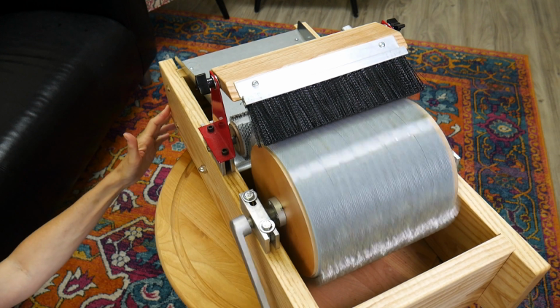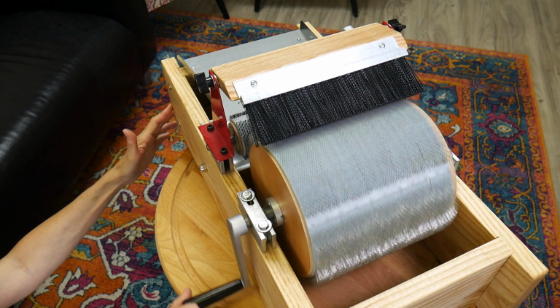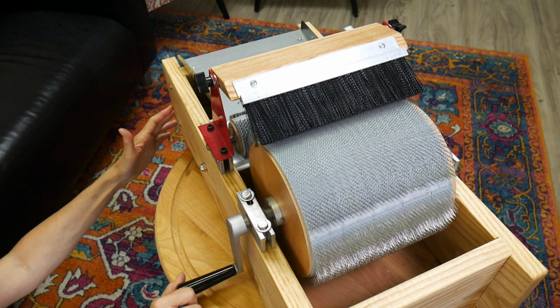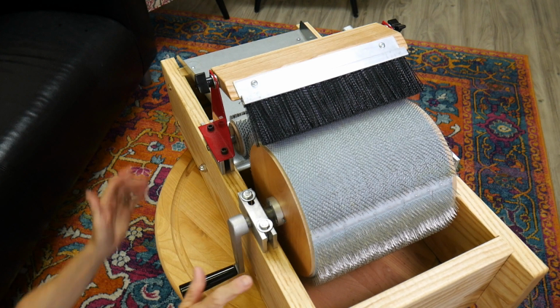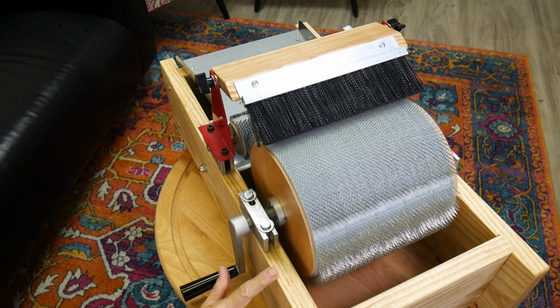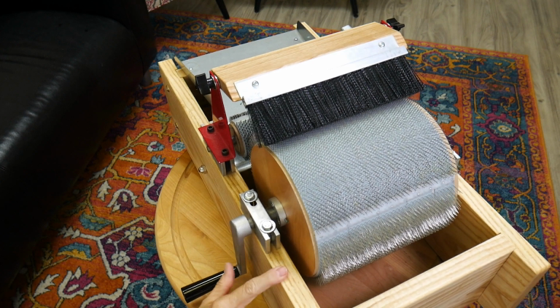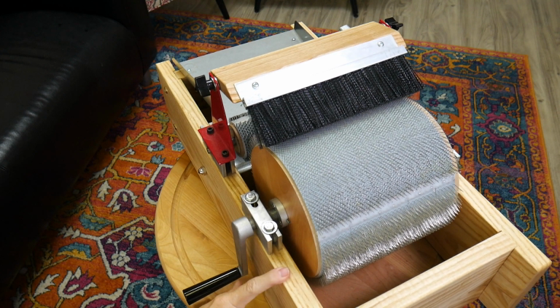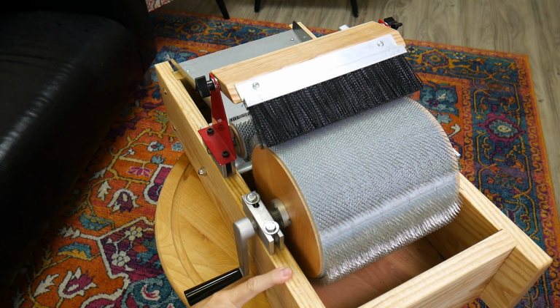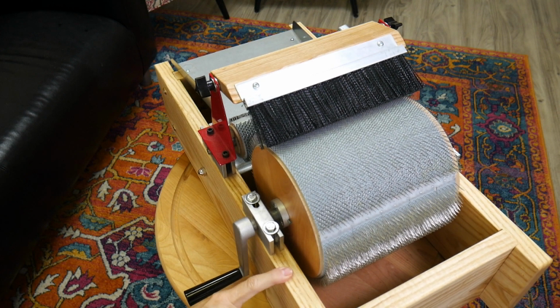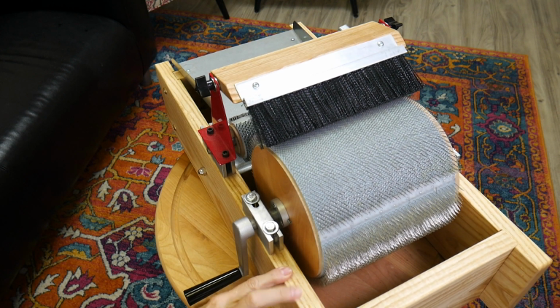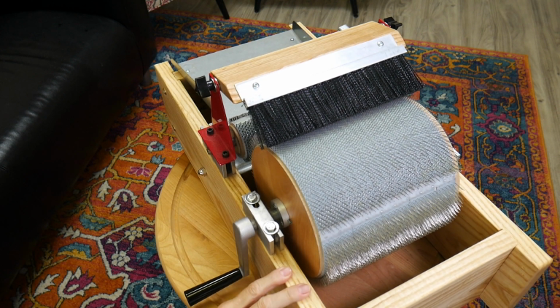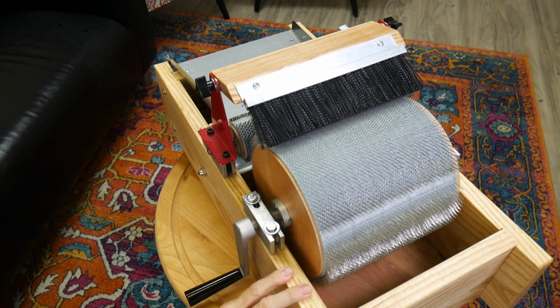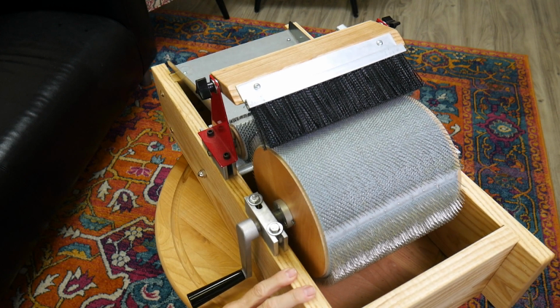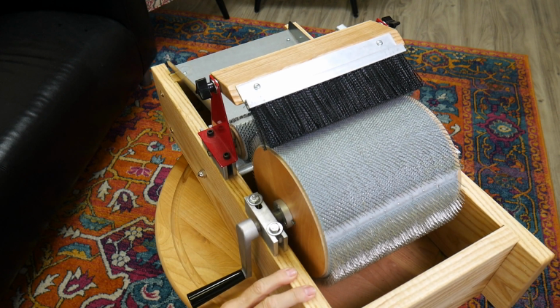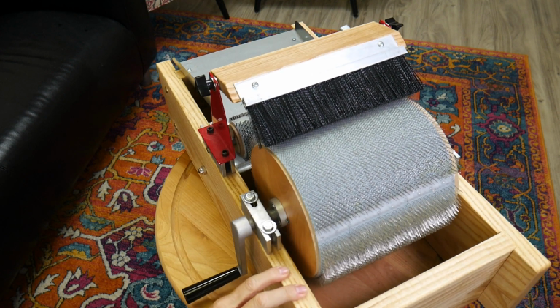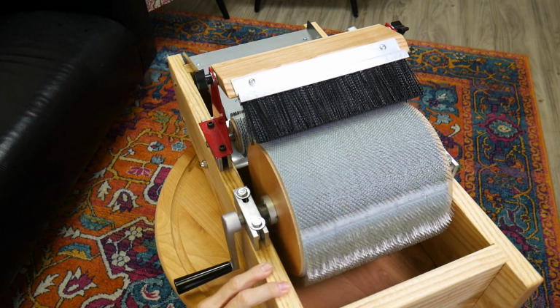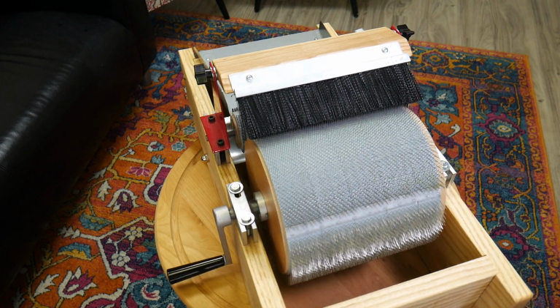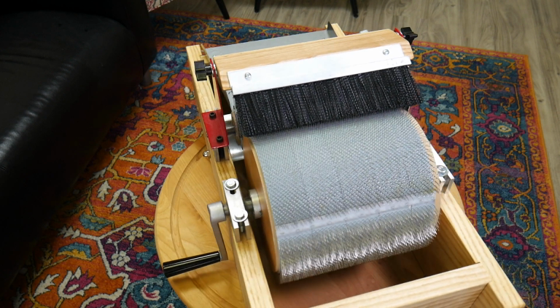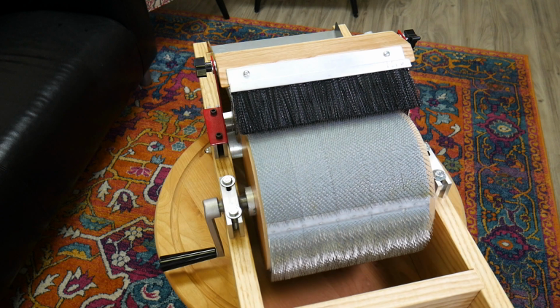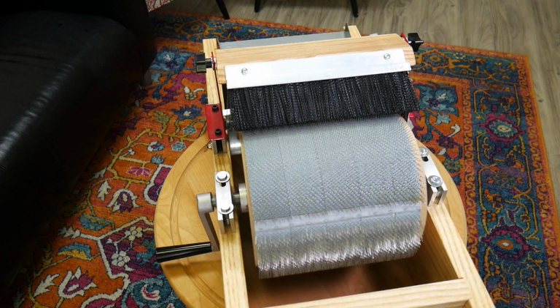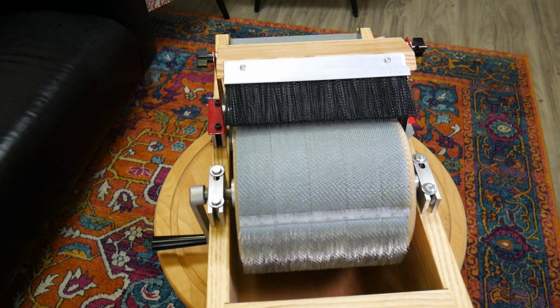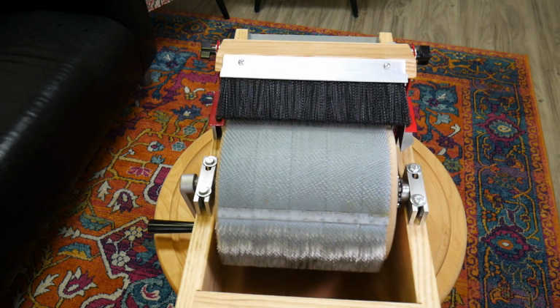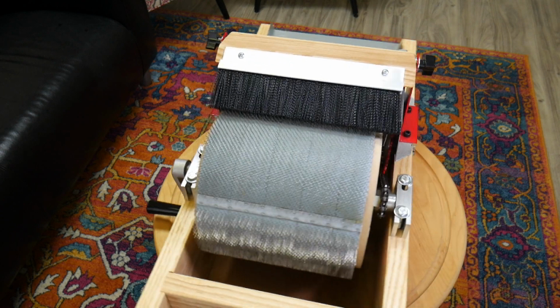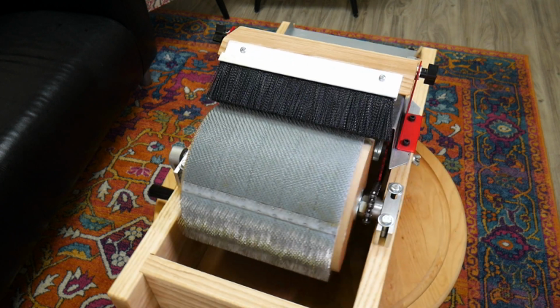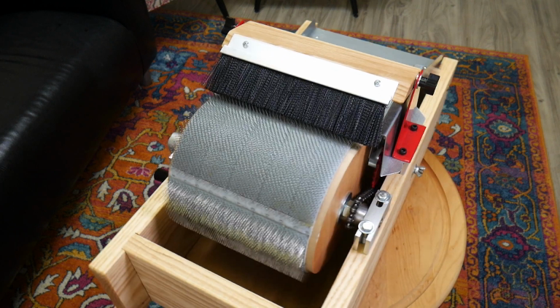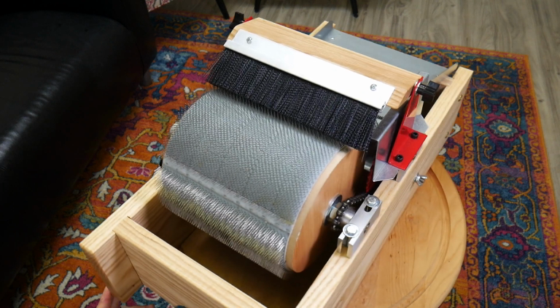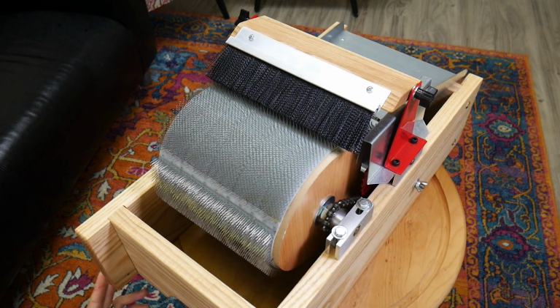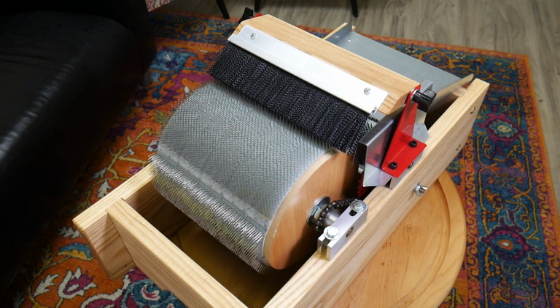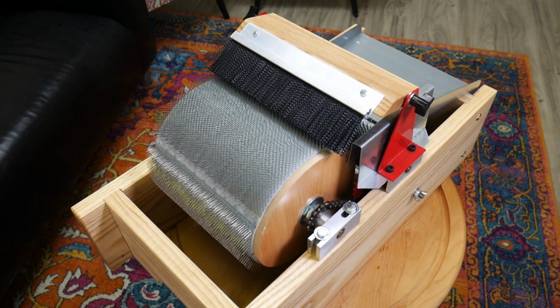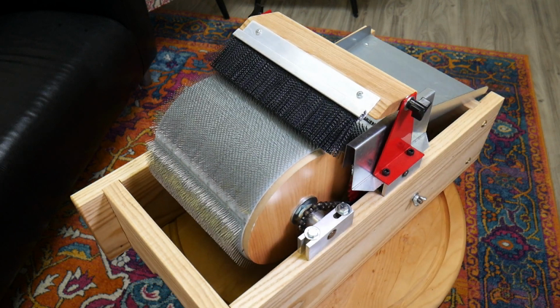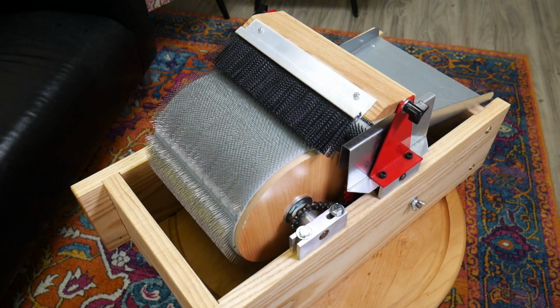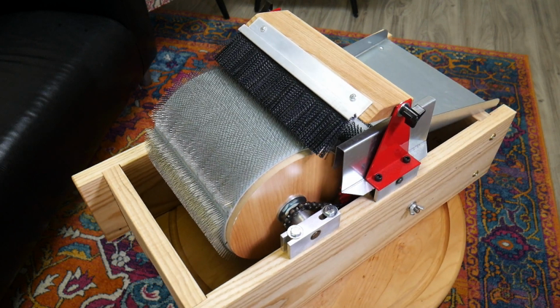So you can put this in the middle of your table as long as you put some non-skid sticky stuff underneath the base of the carder.